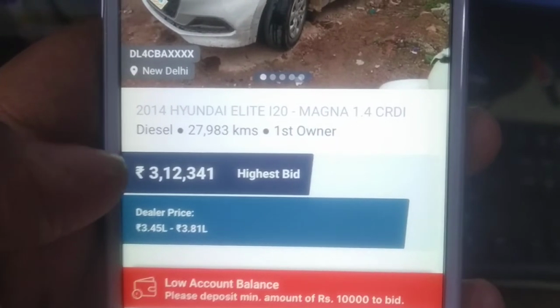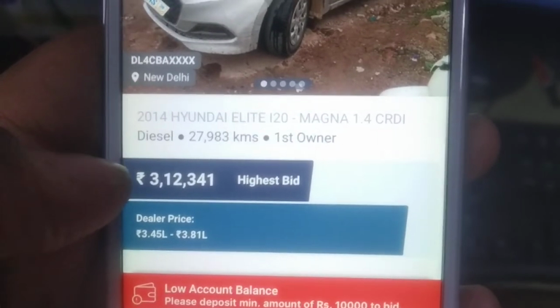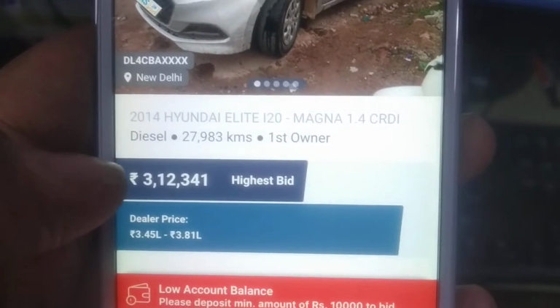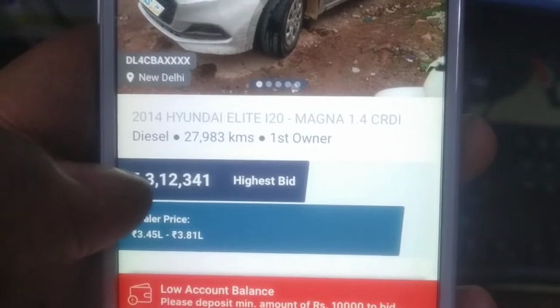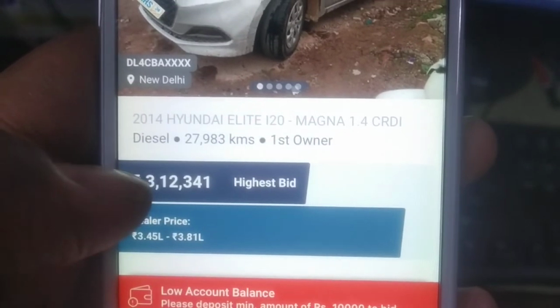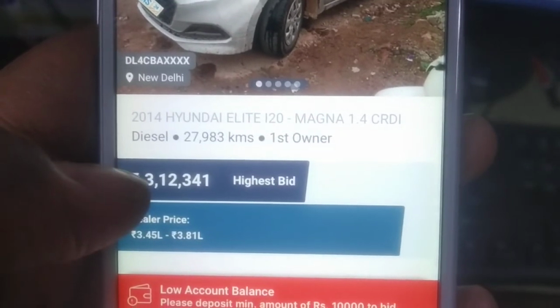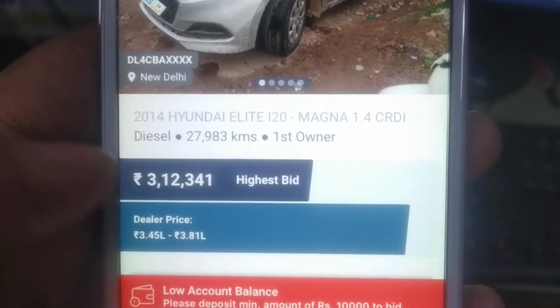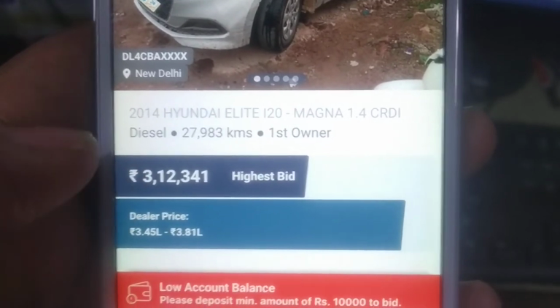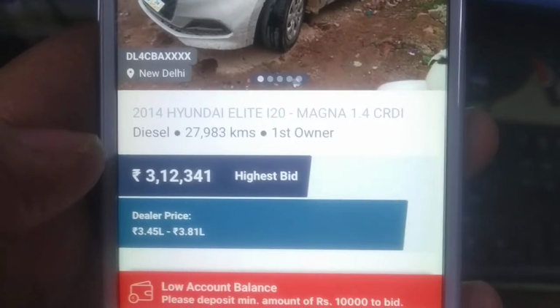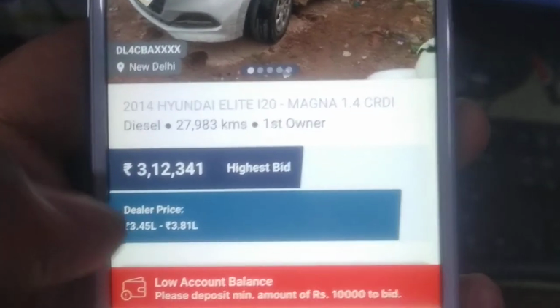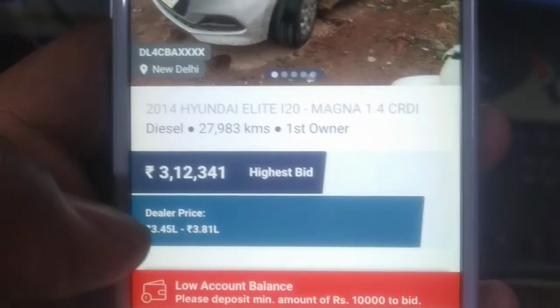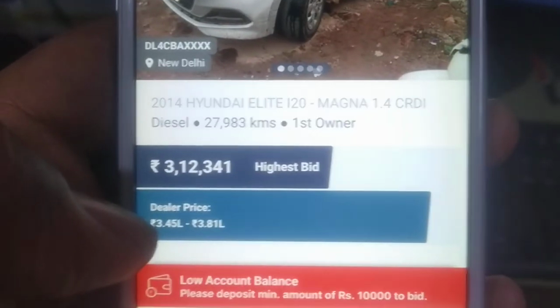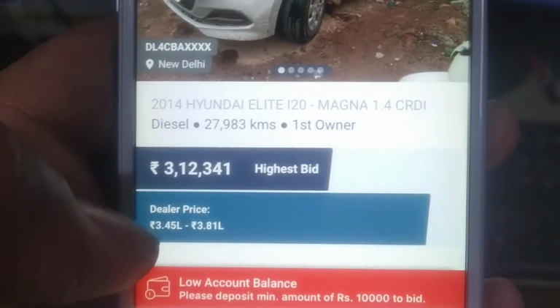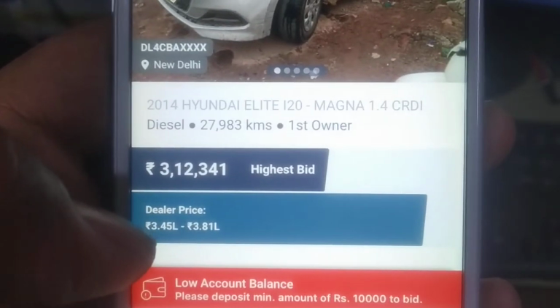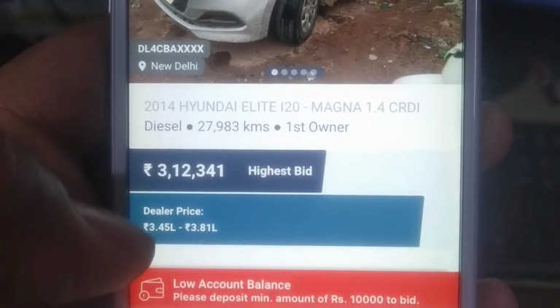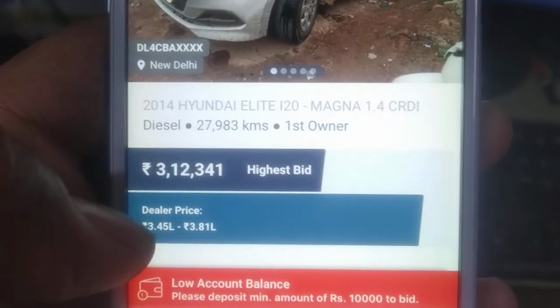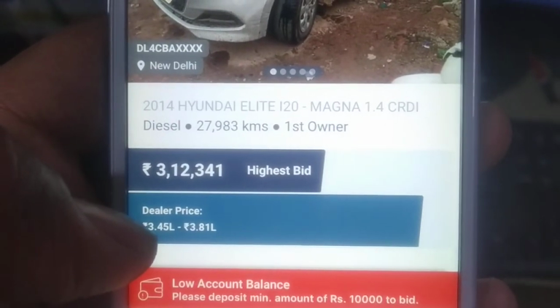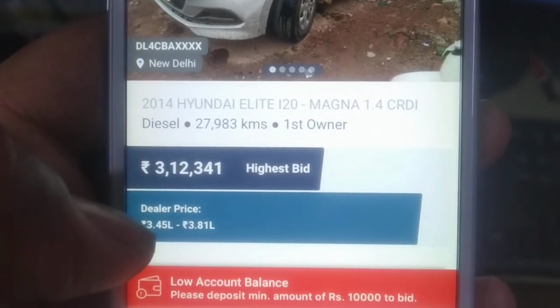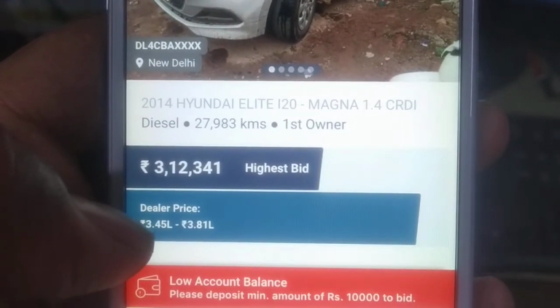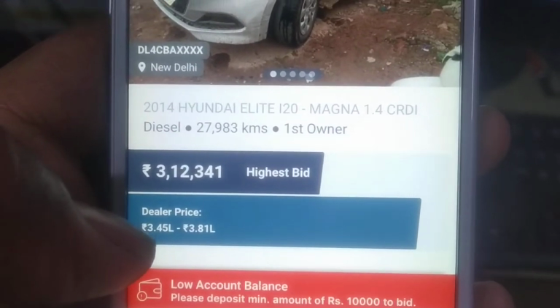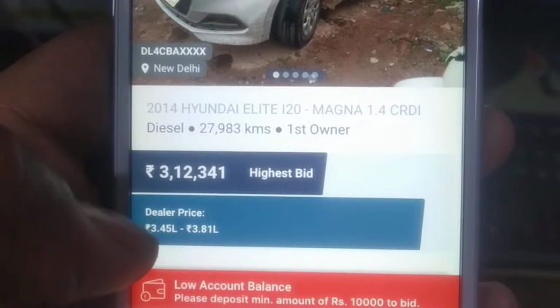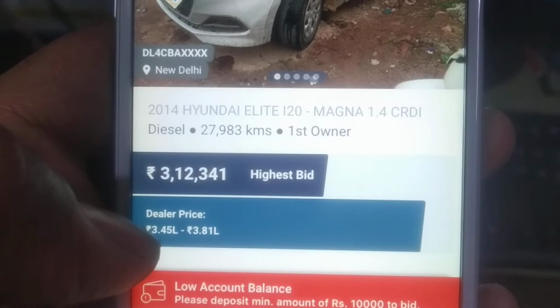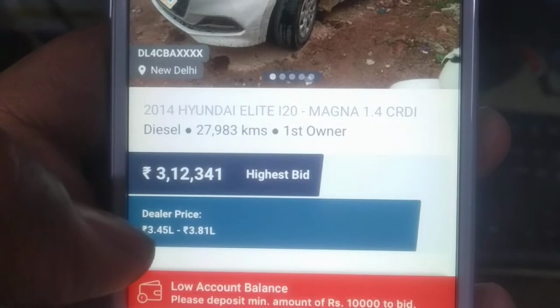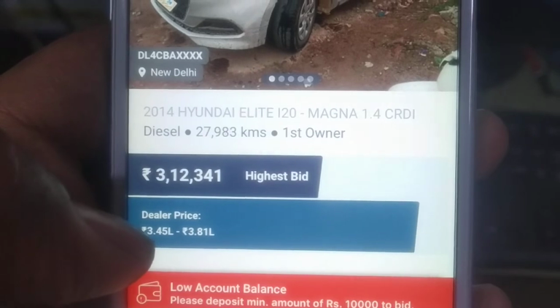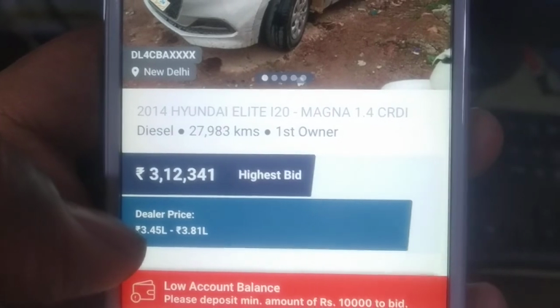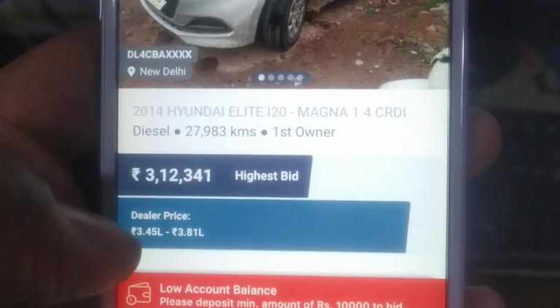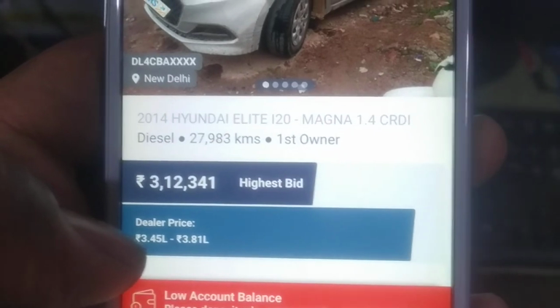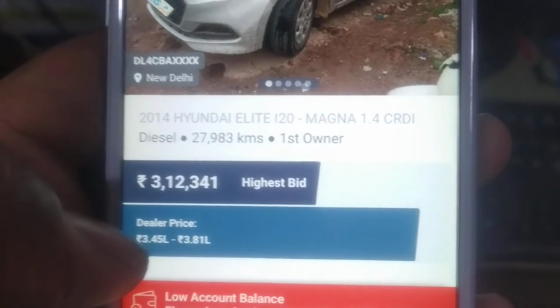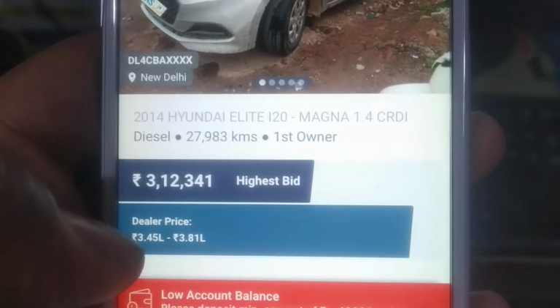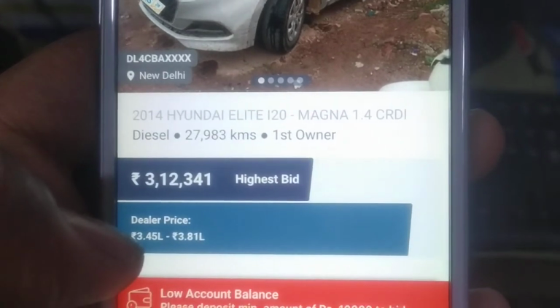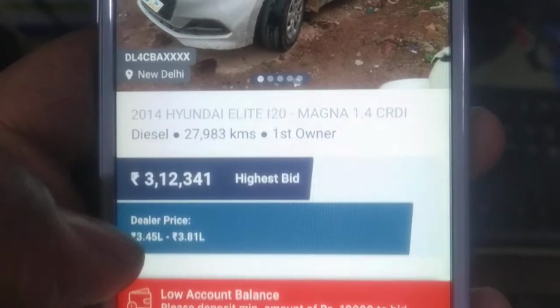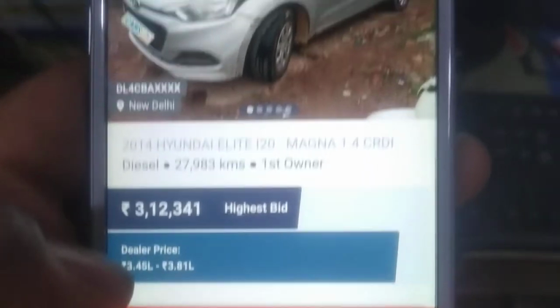With a reserve of 60-50,000 Rs., the earliest price is 3,12,000 Rs. The current price is 3,45,800 Rs.